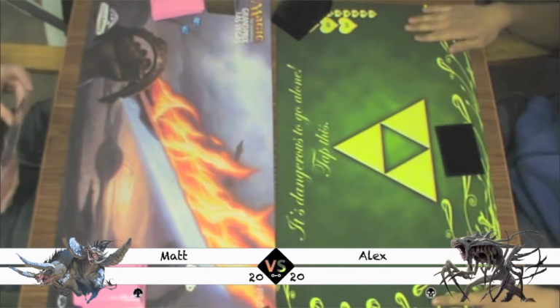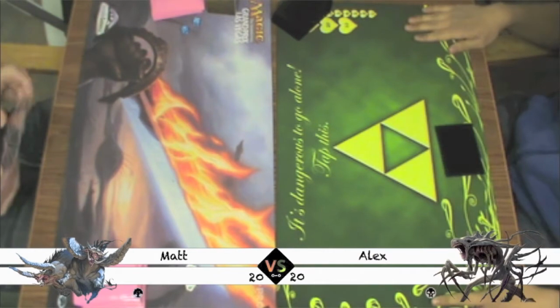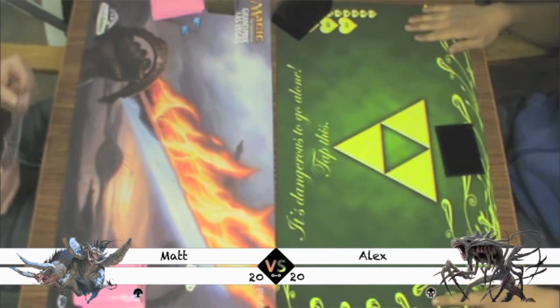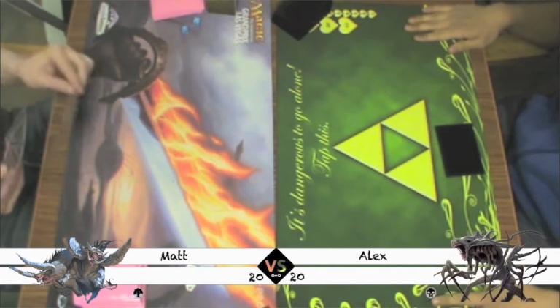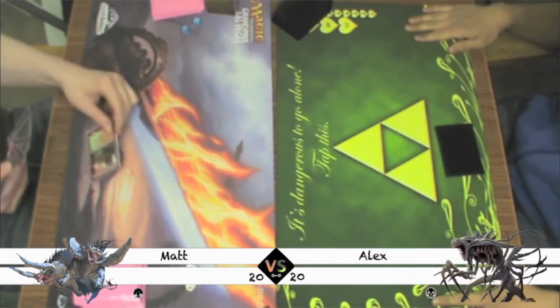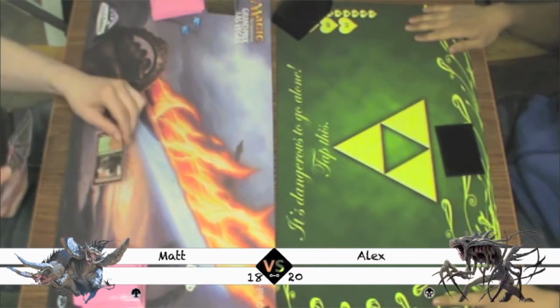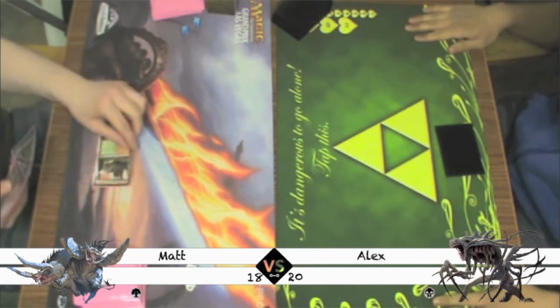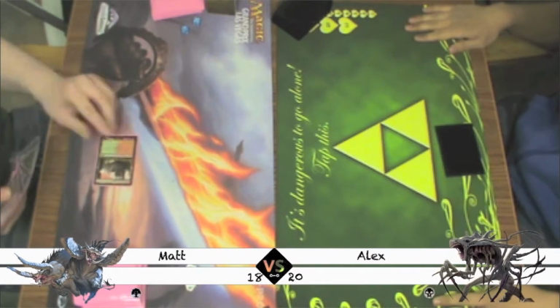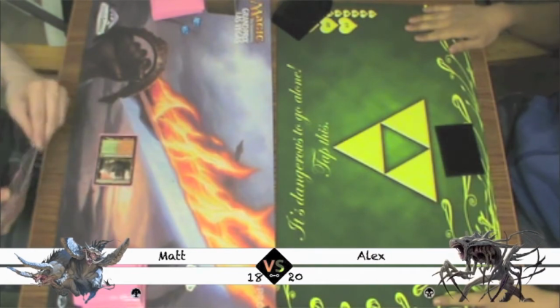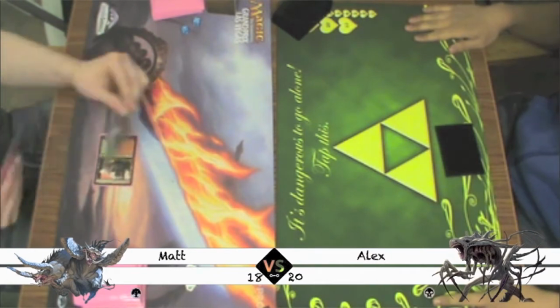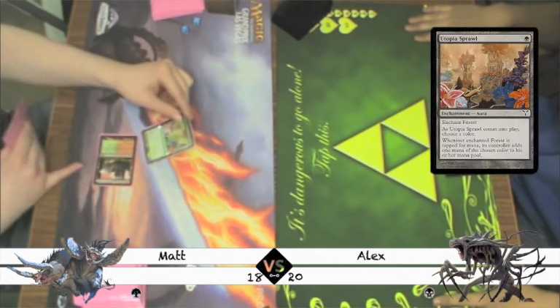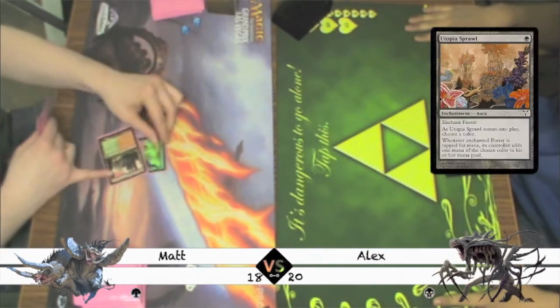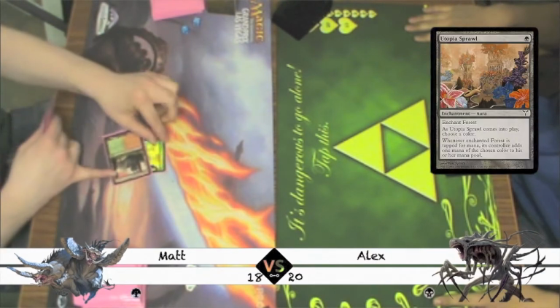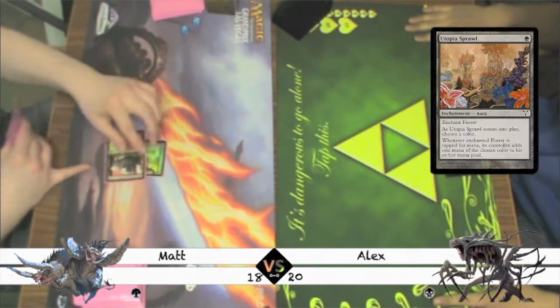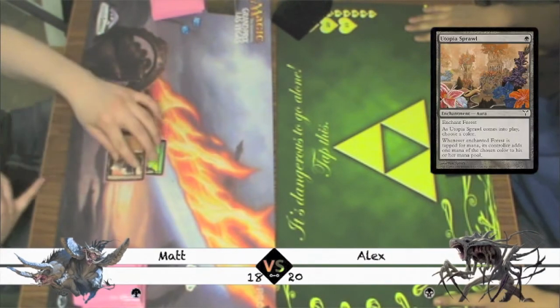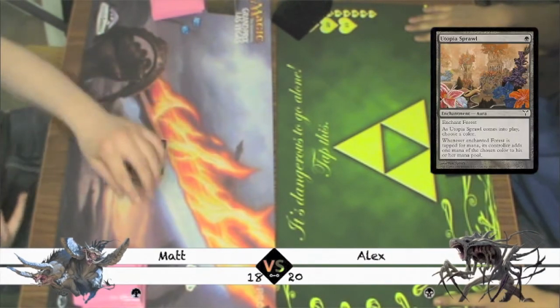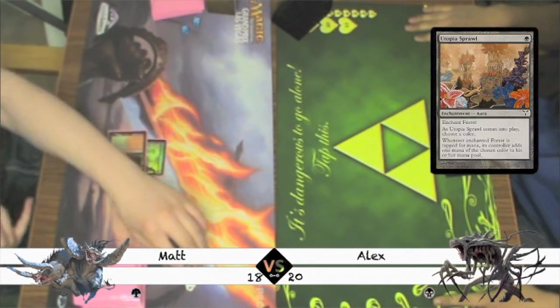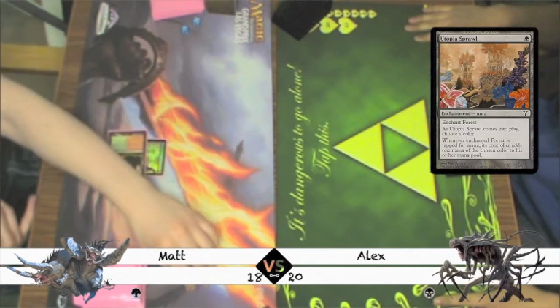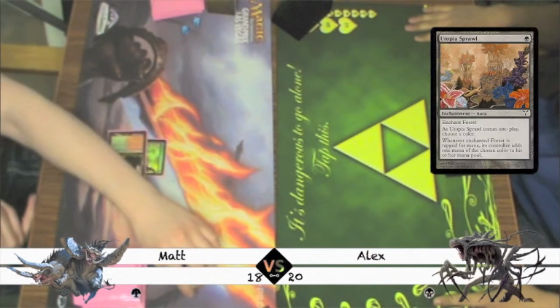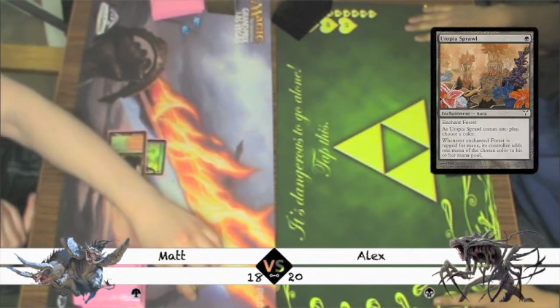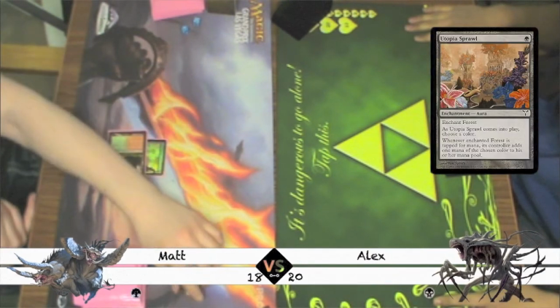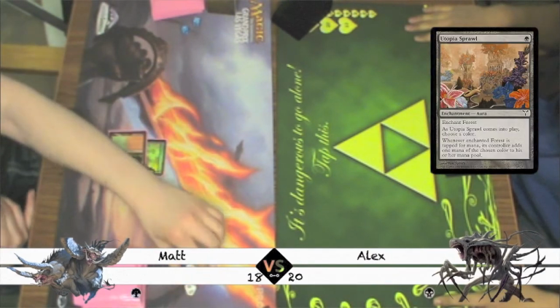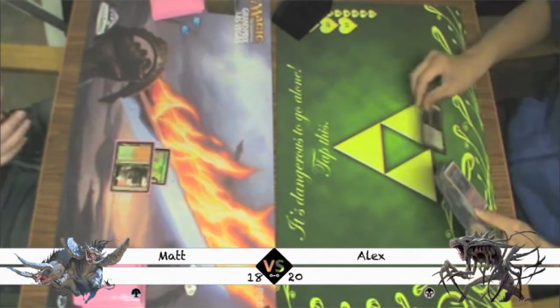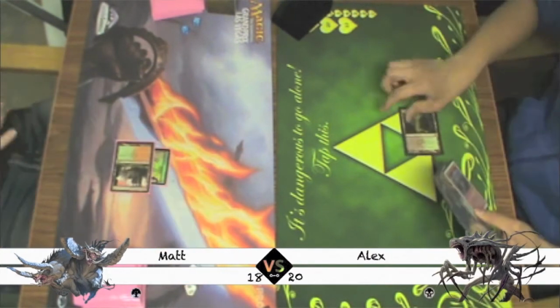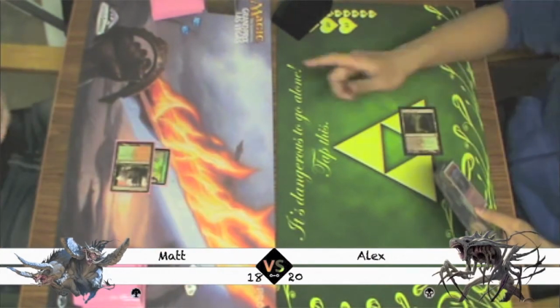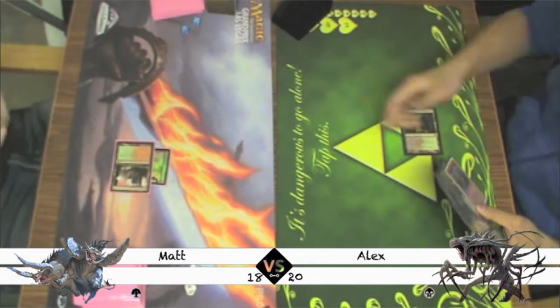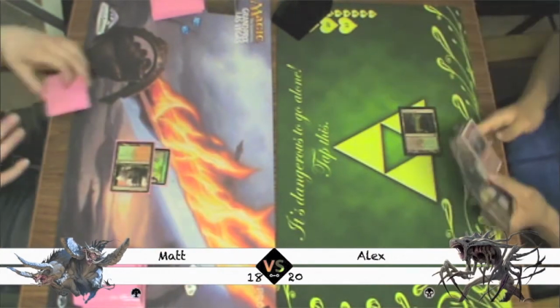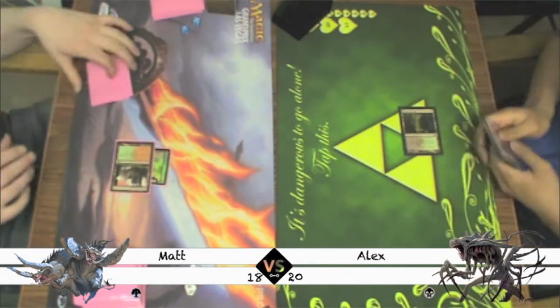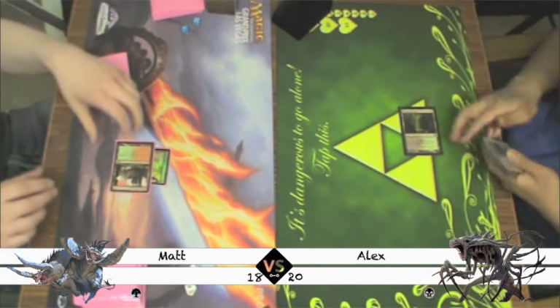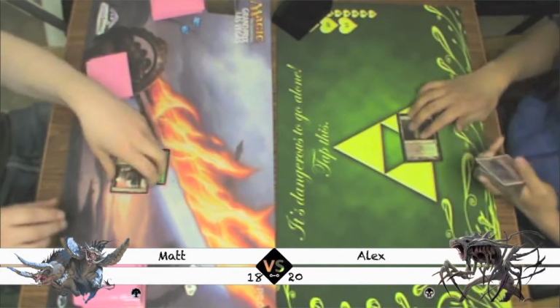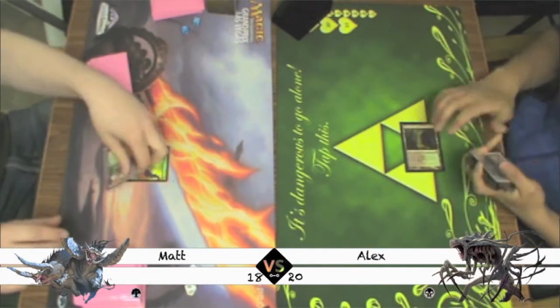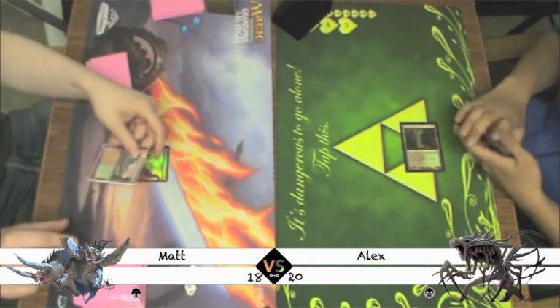Matt plays an untapped Stomping Ground and casts a Utopia Sprawl. Alex plays an Overgrown Tomb.